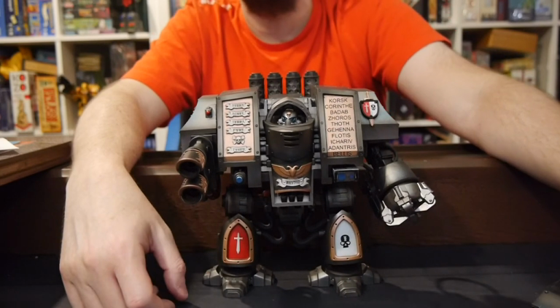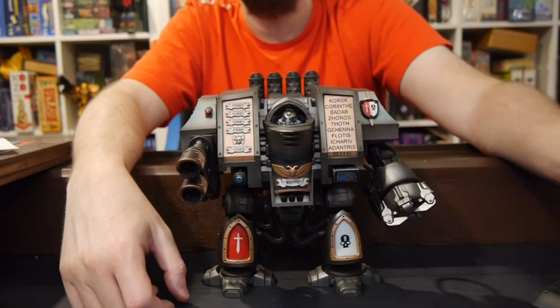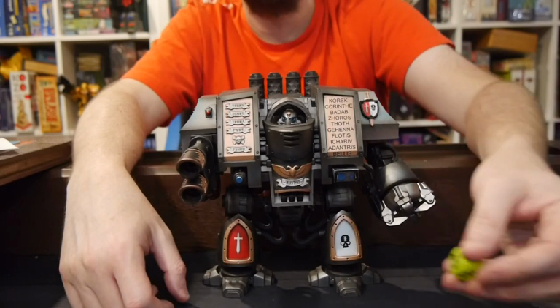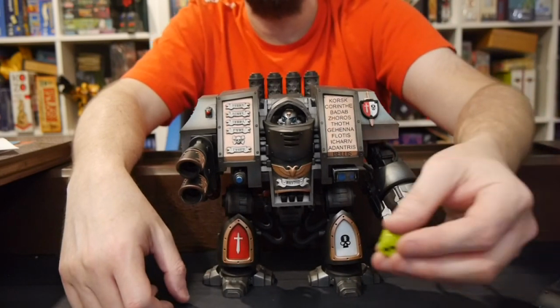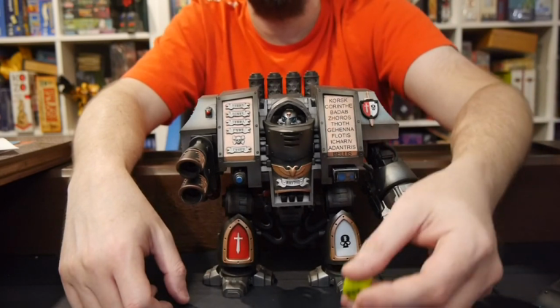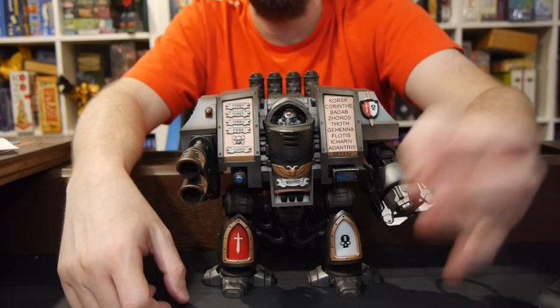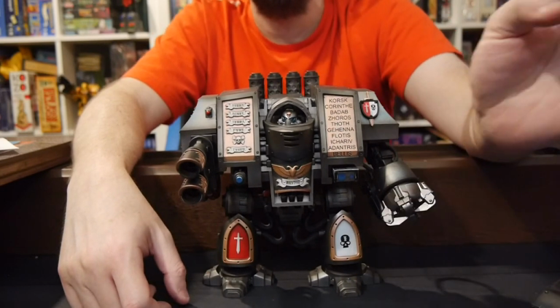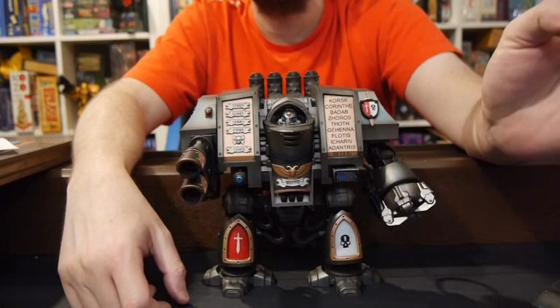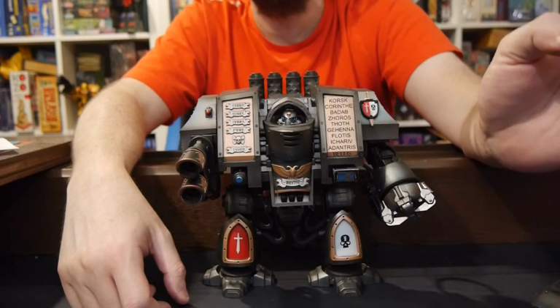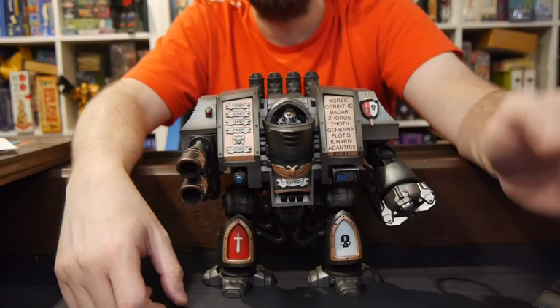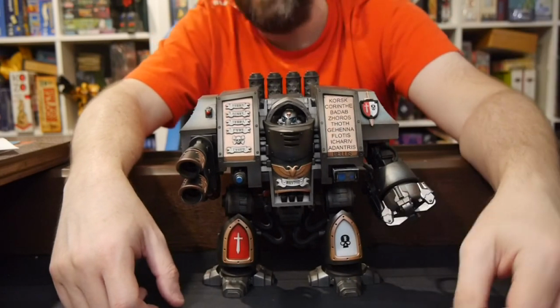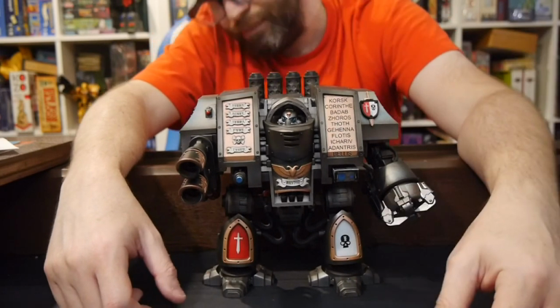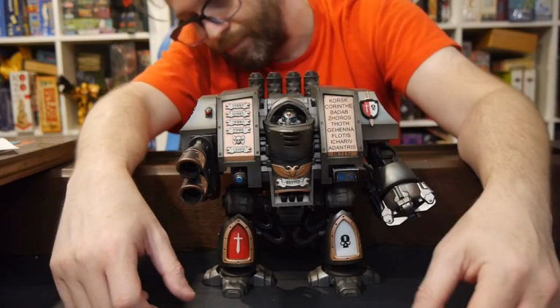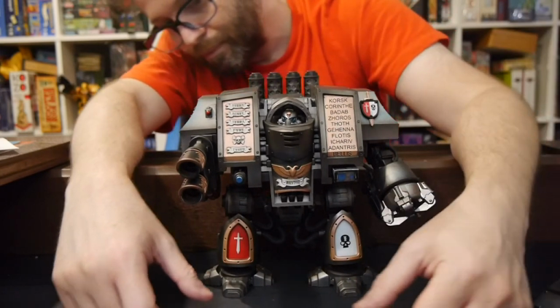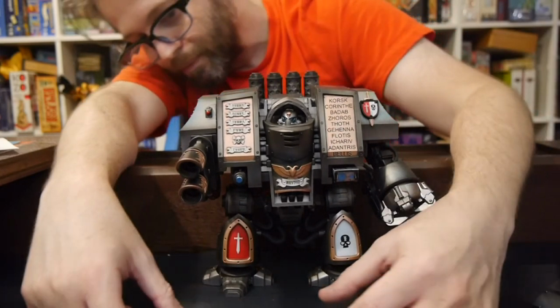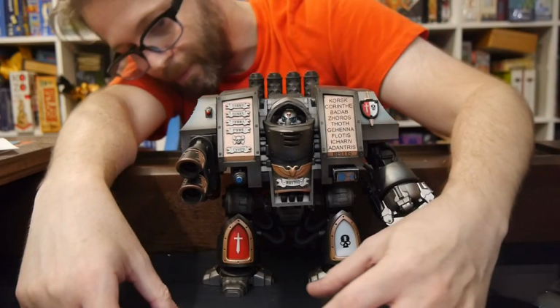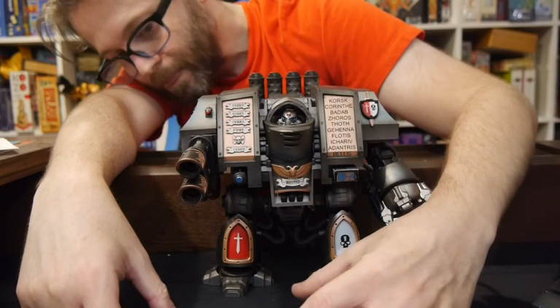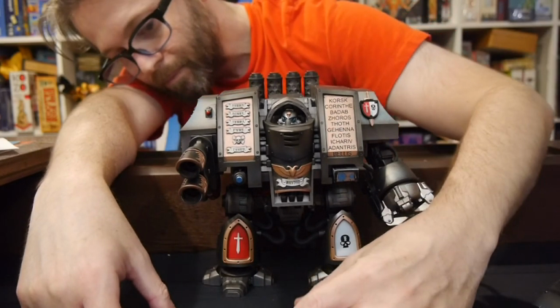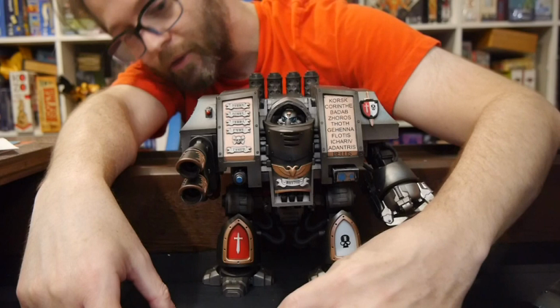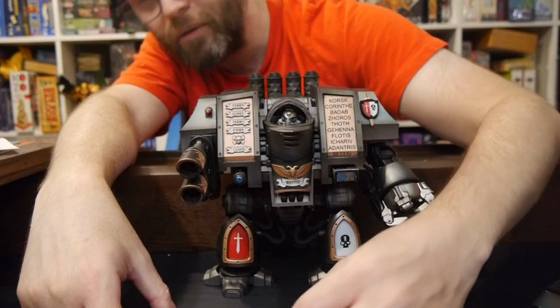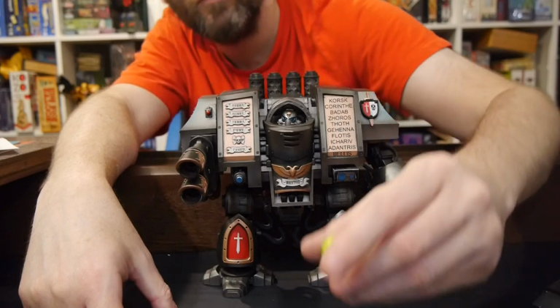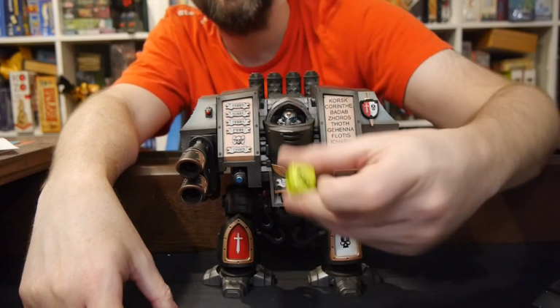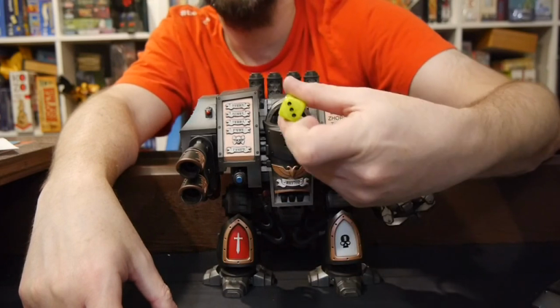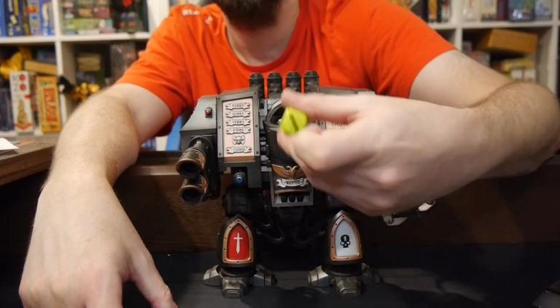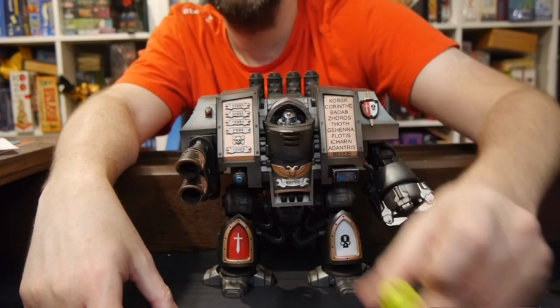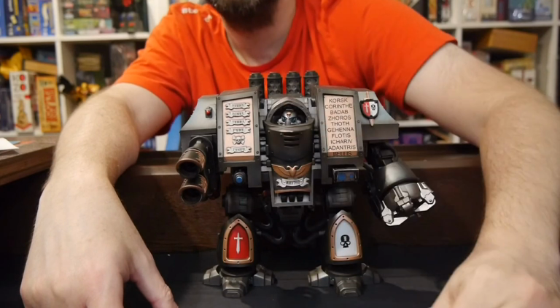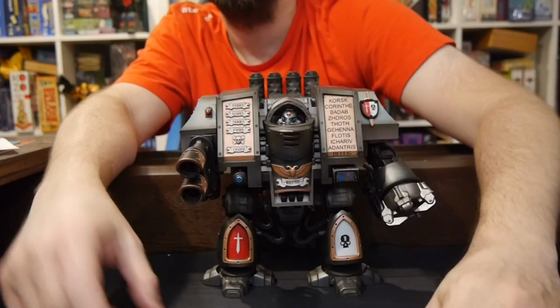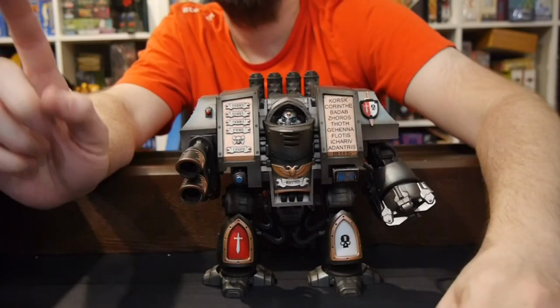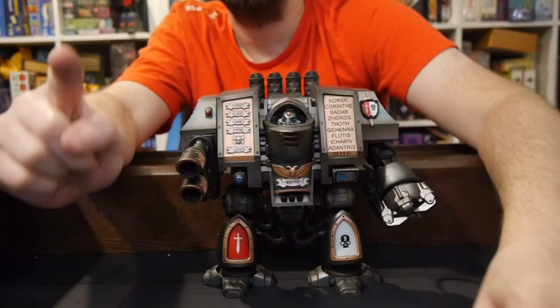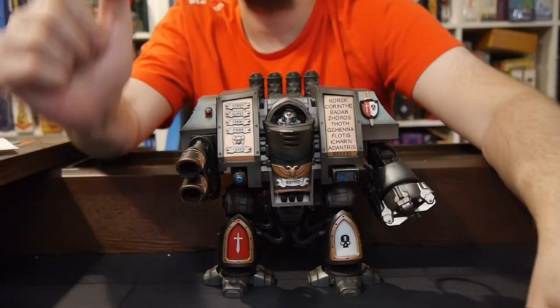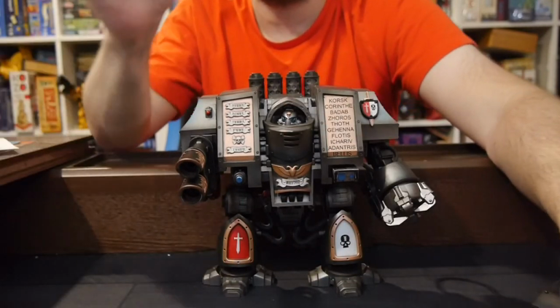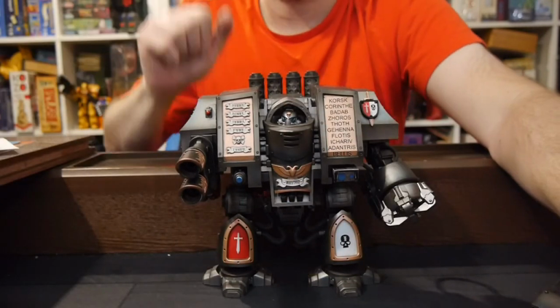So until next time, keep rolling that dice — yeah, it's a three. Get your game on.